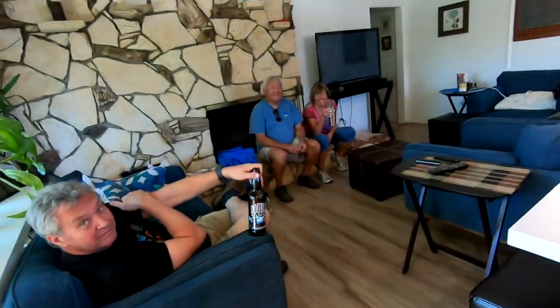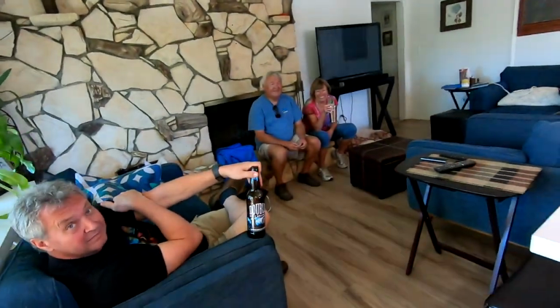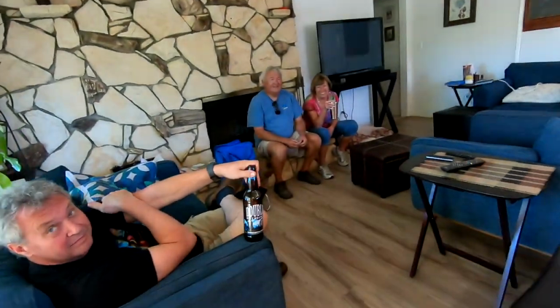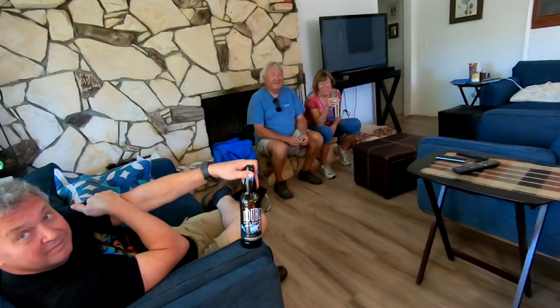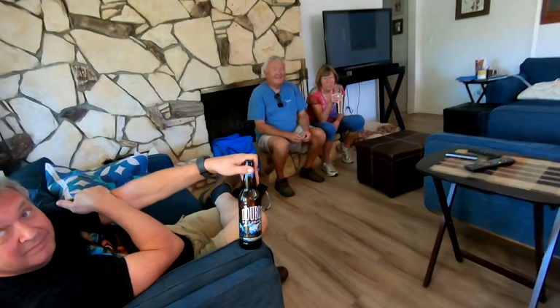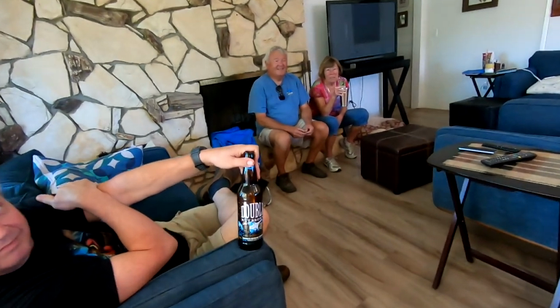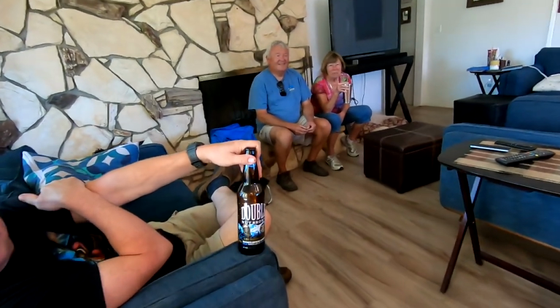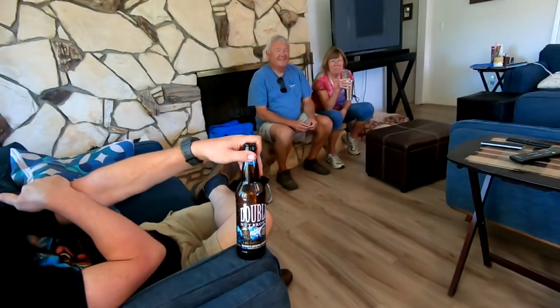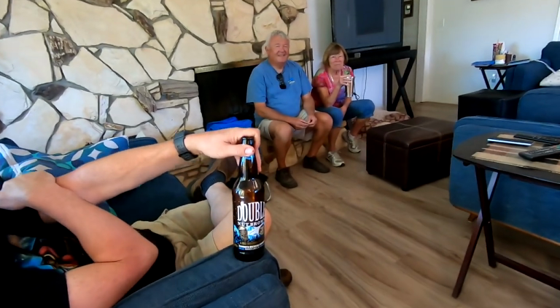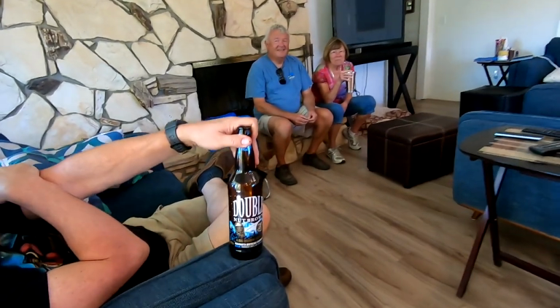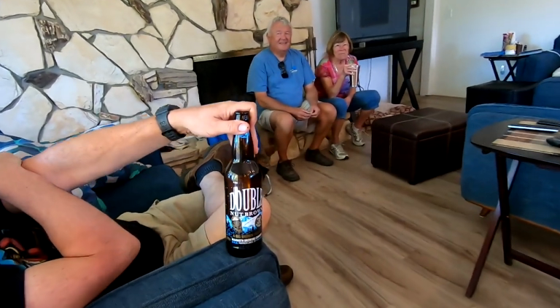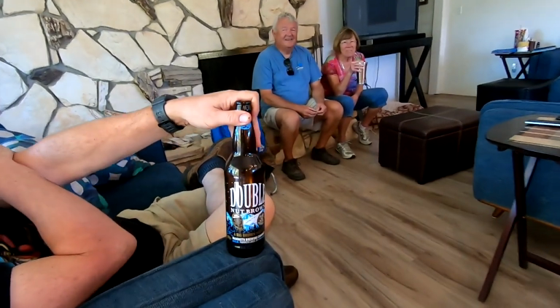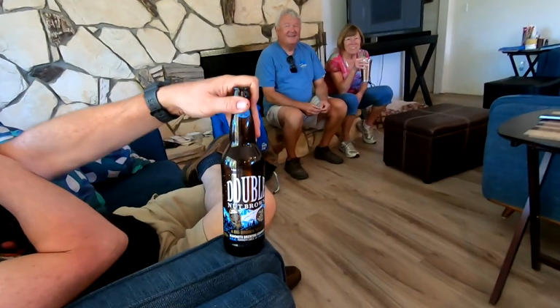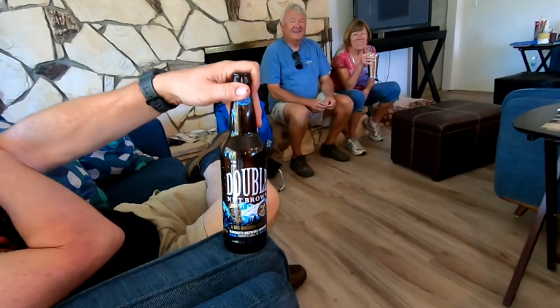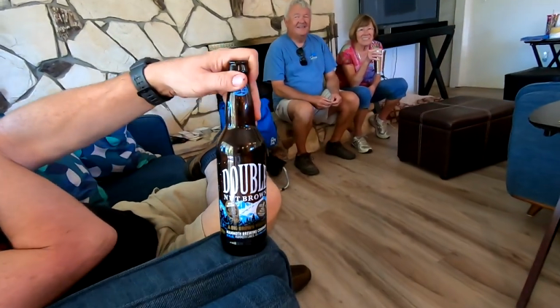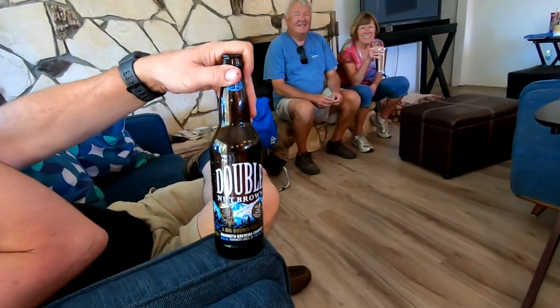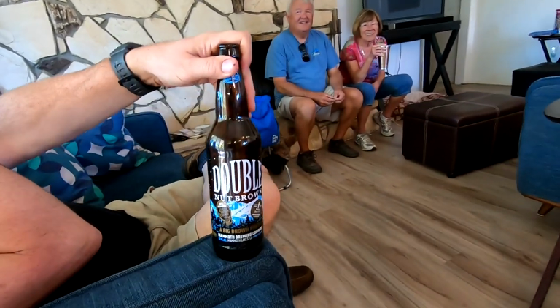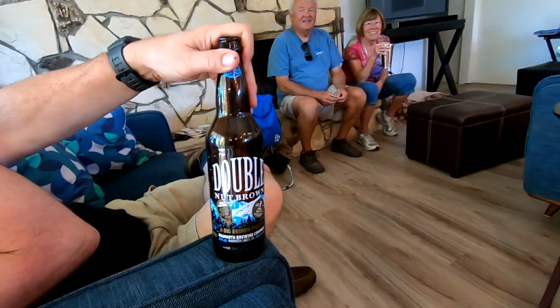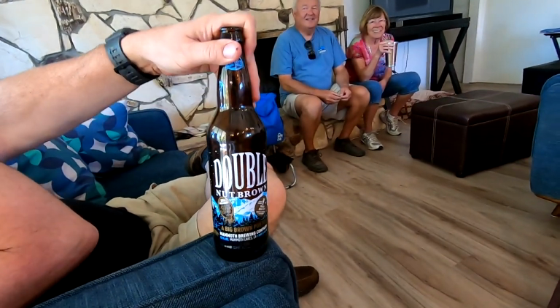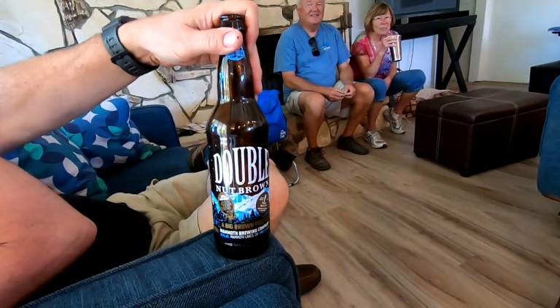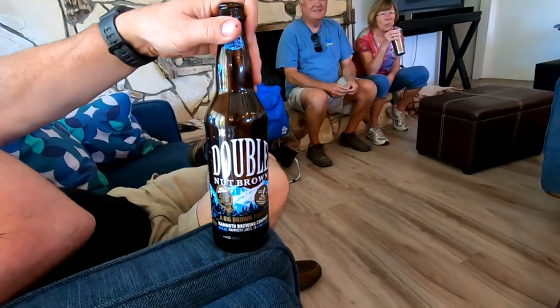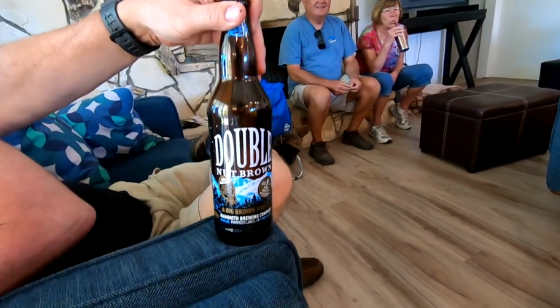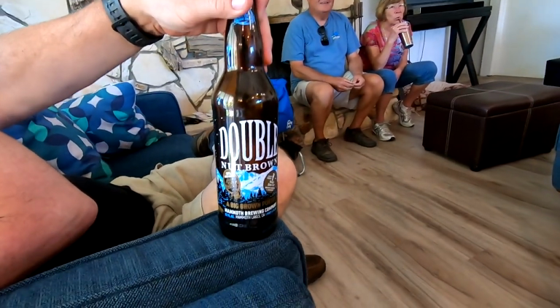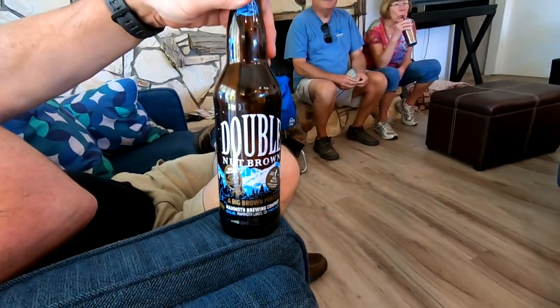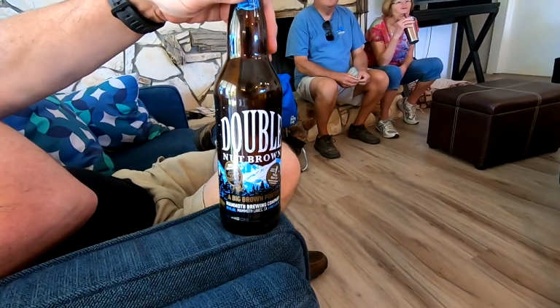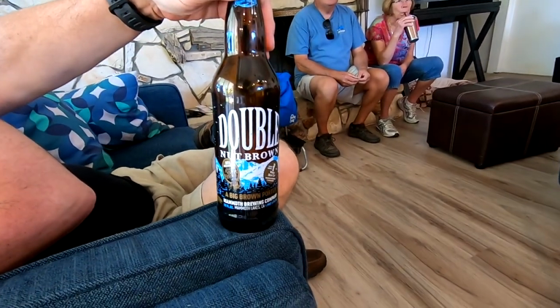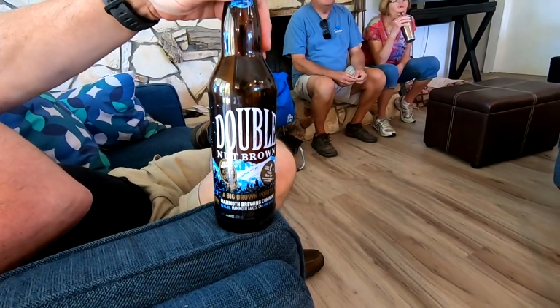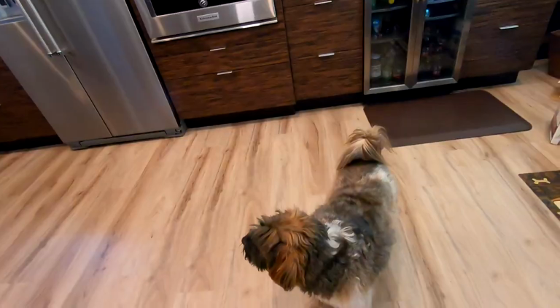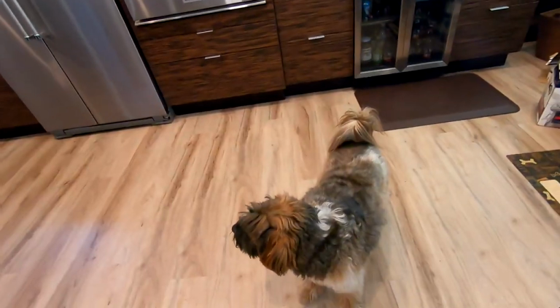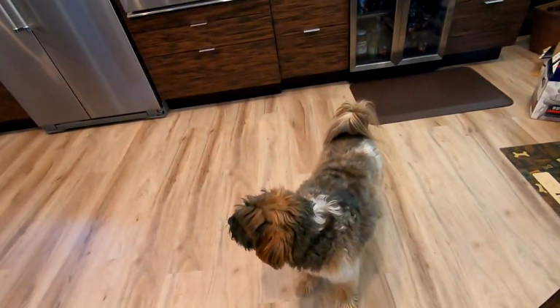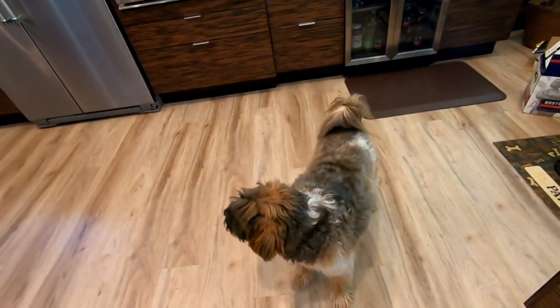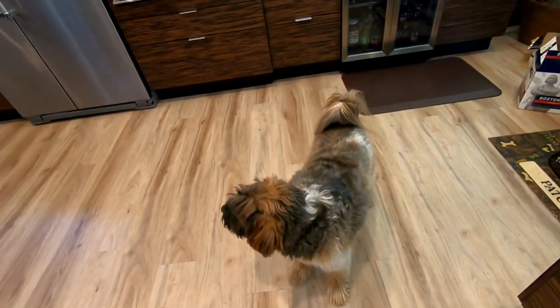And today we're pairing this delicious meal with a little brown ale. Here we have it.